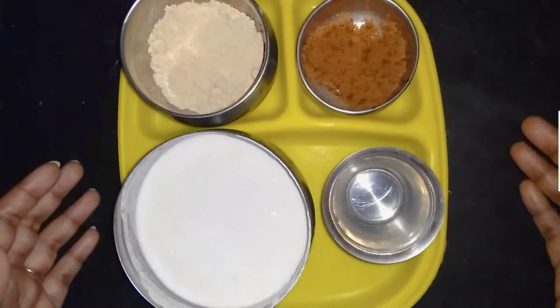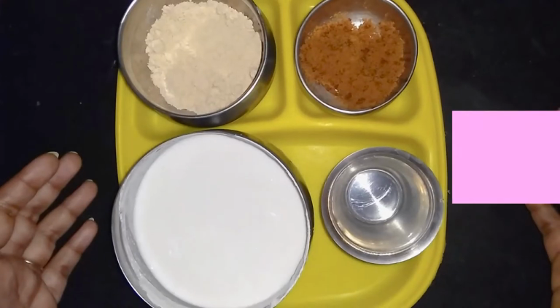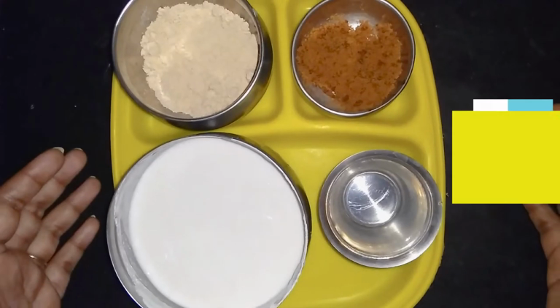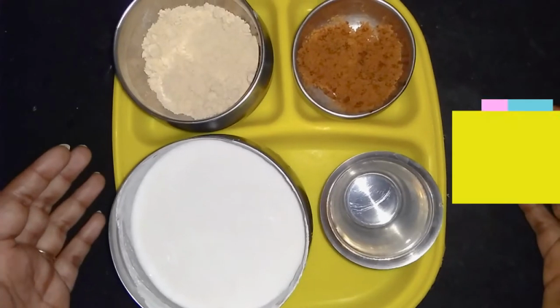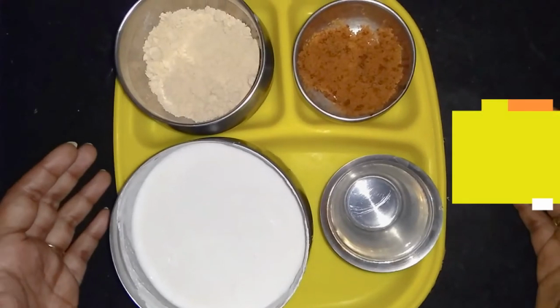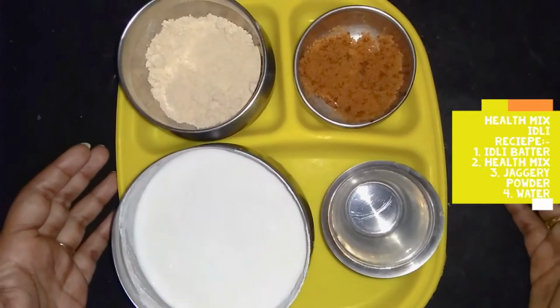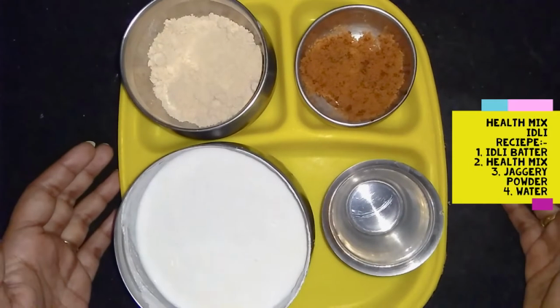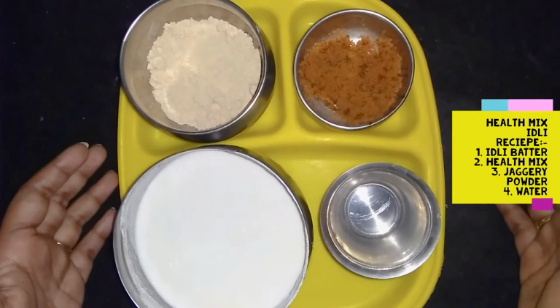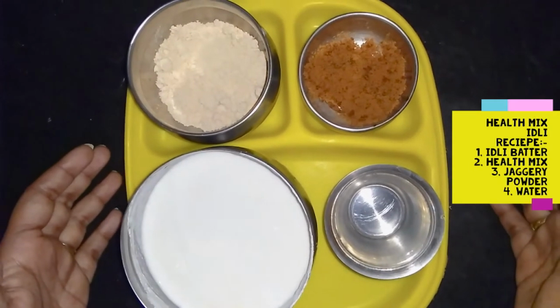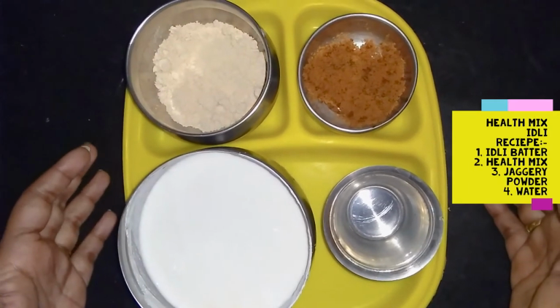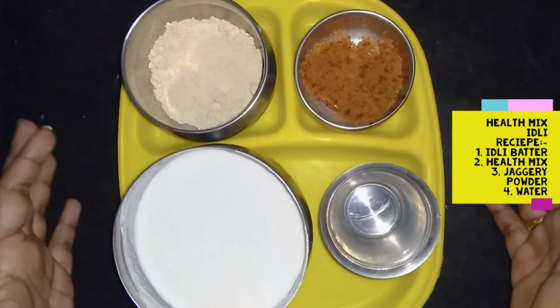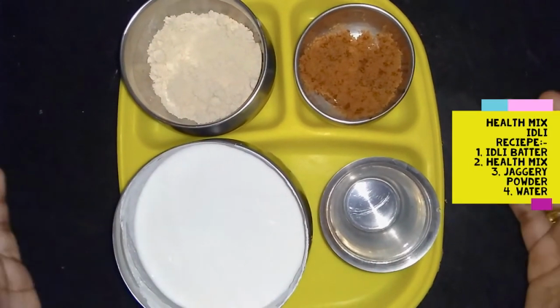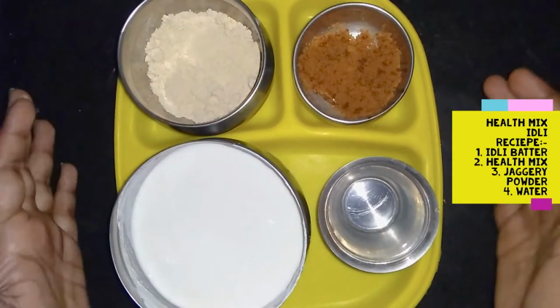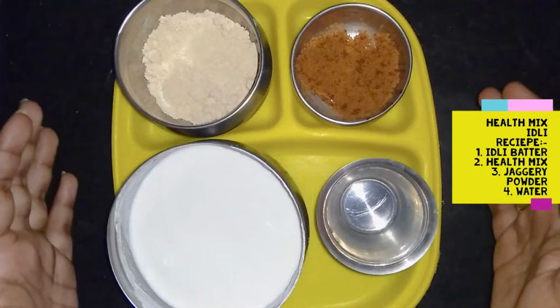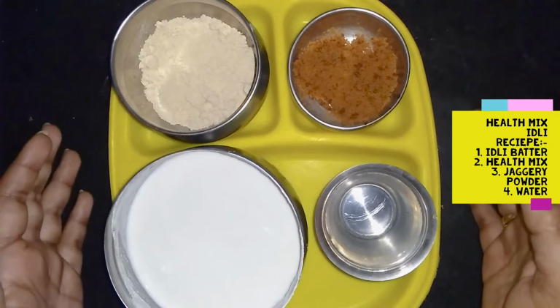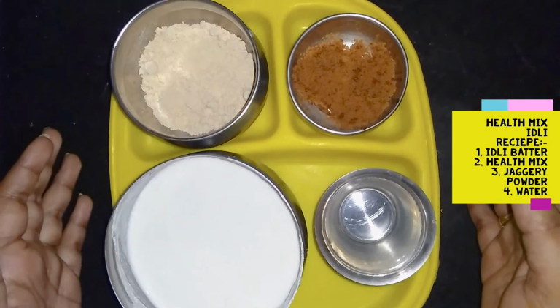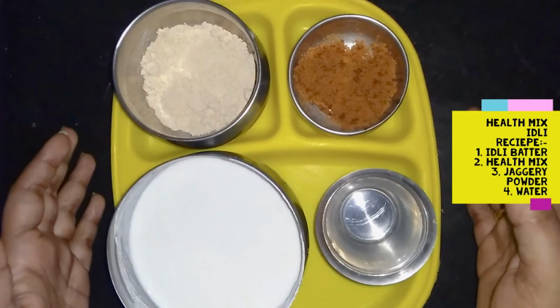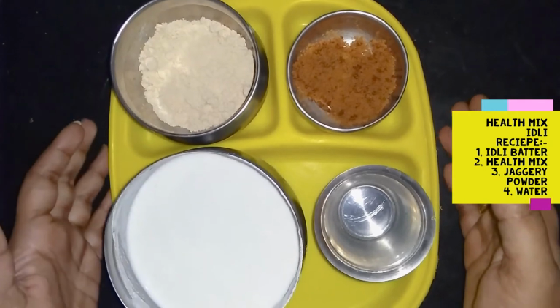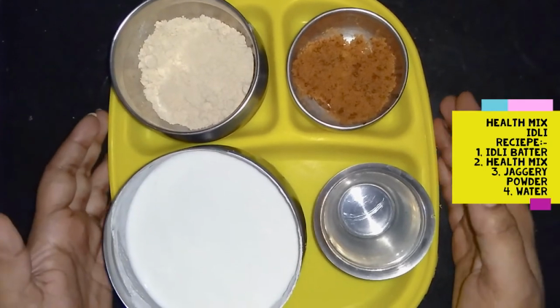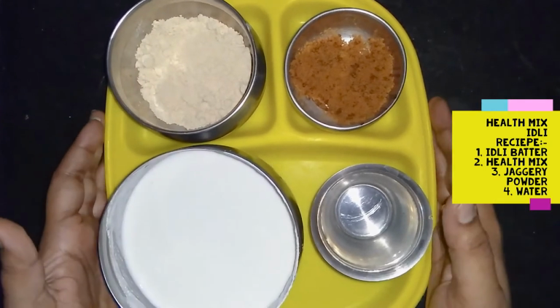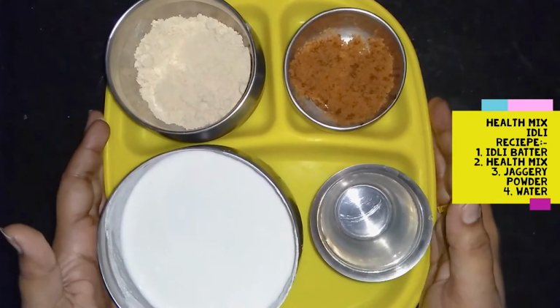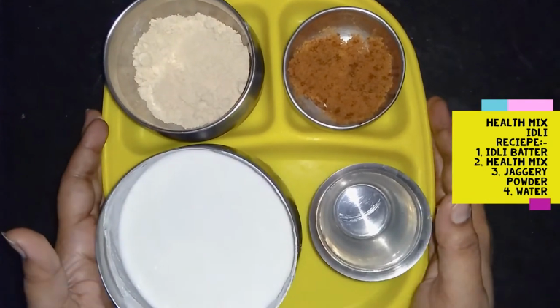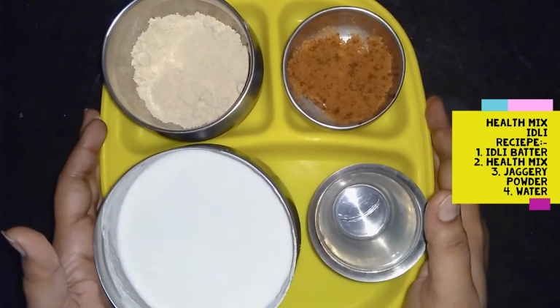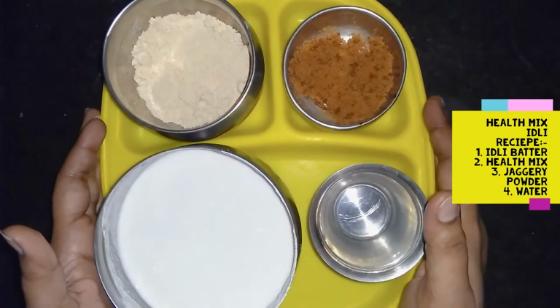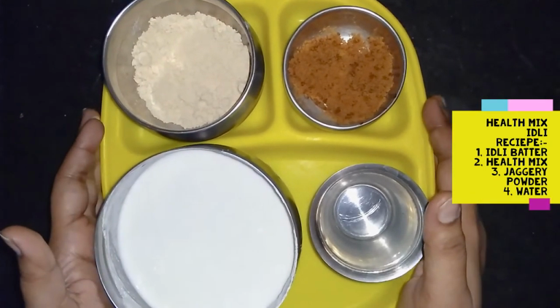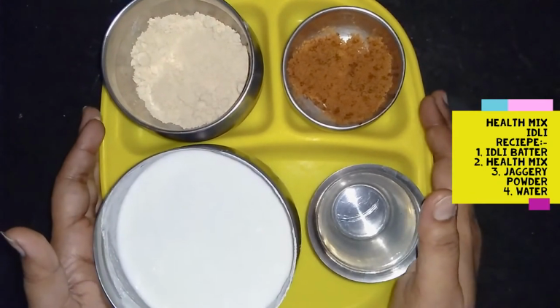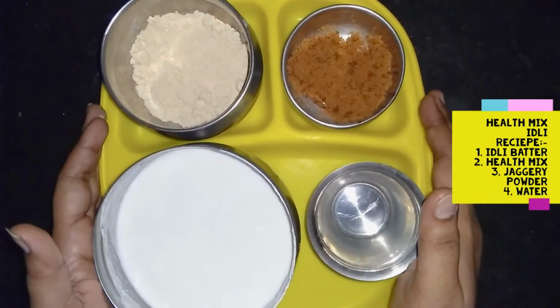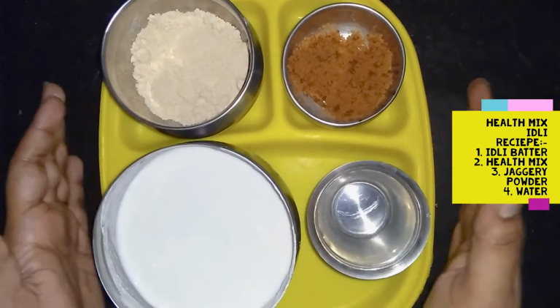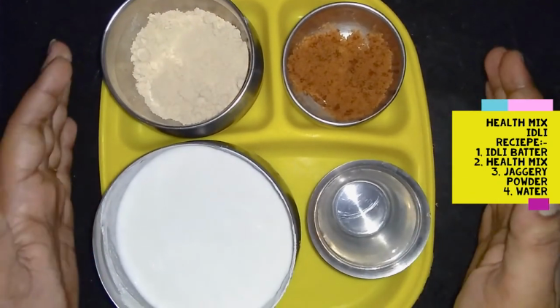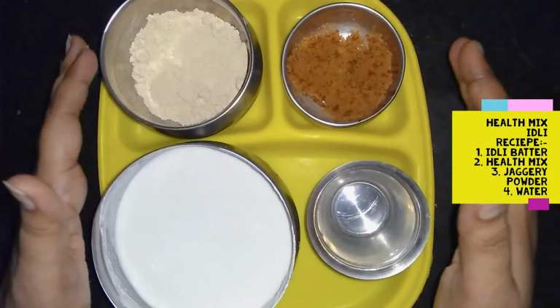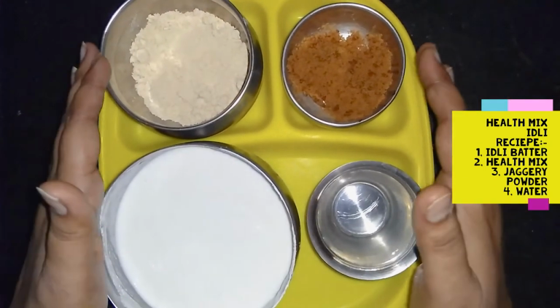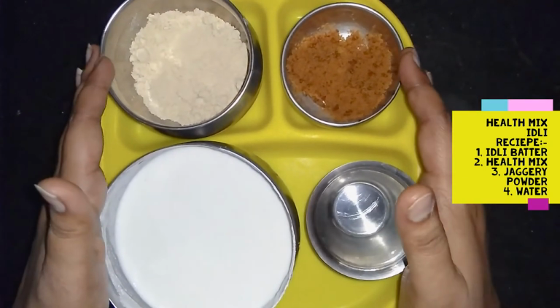Hello! Hi! Welcome to Lutous Channel. I'm going to do a healthy idli recipe.